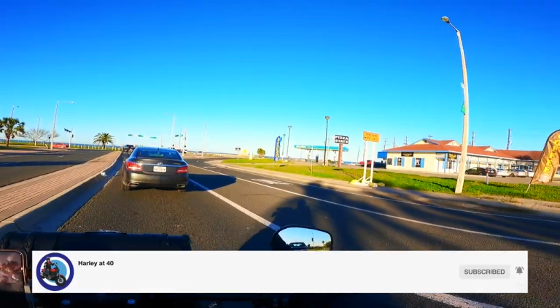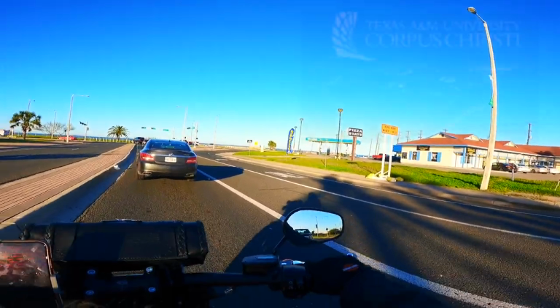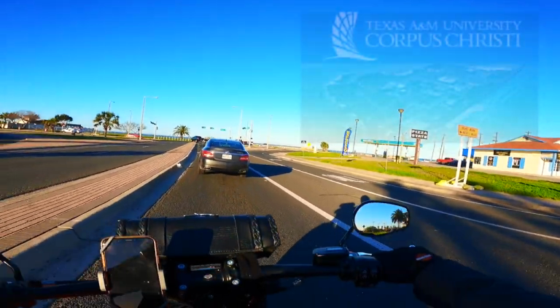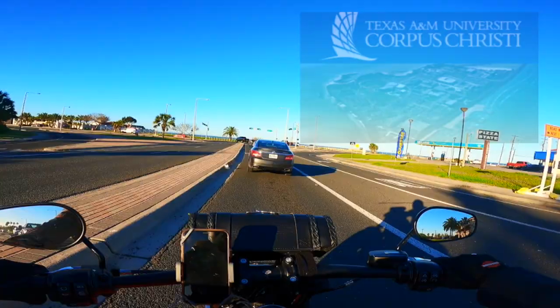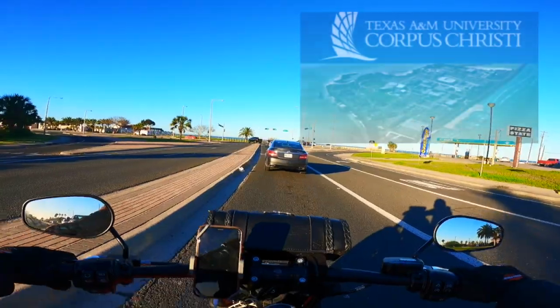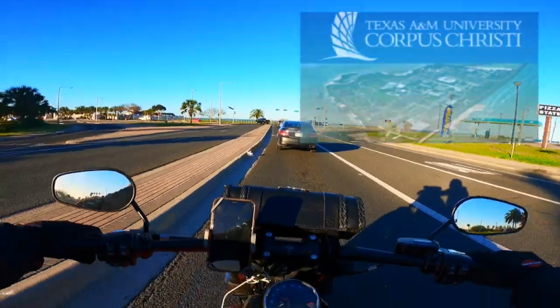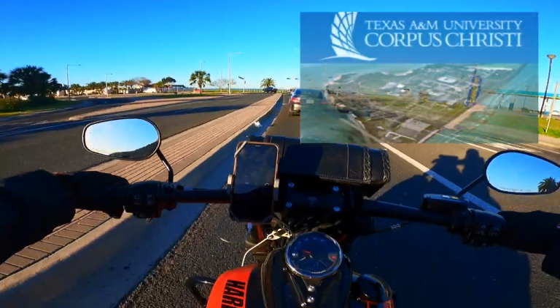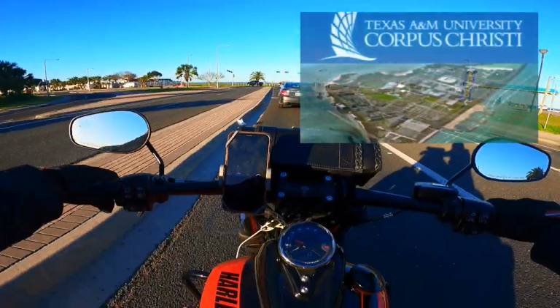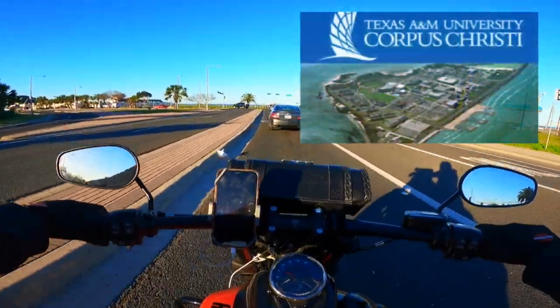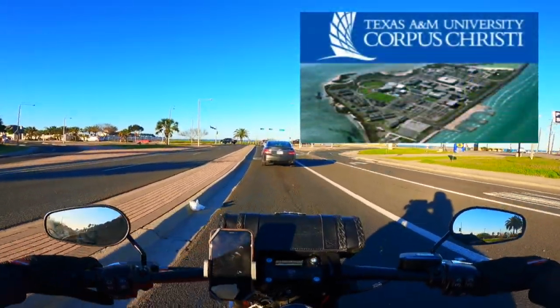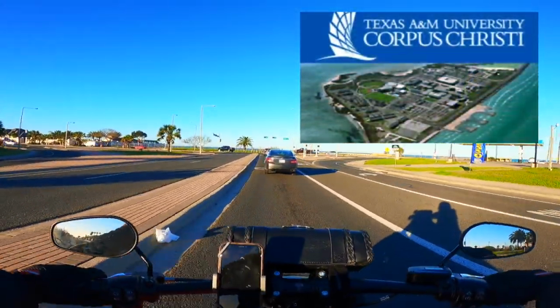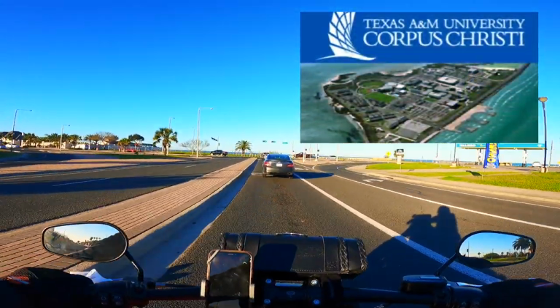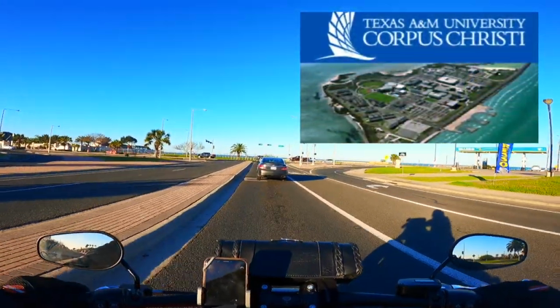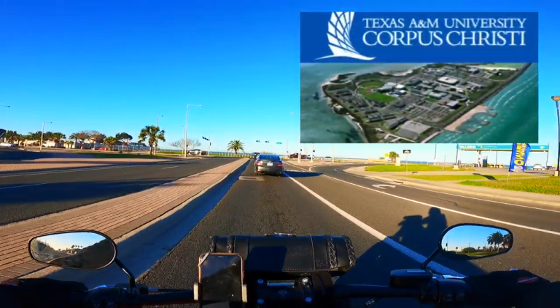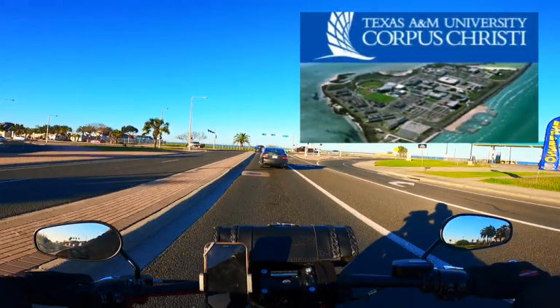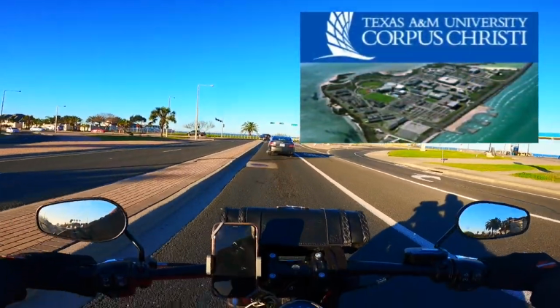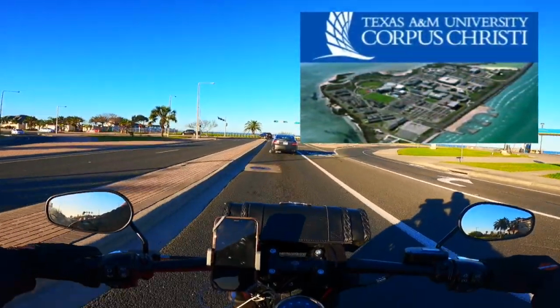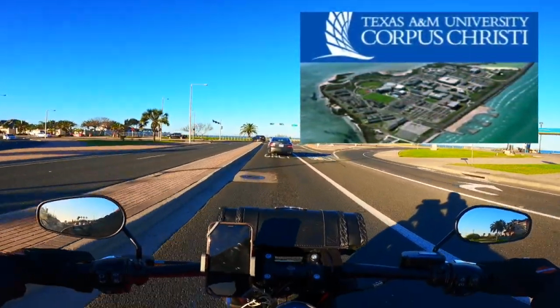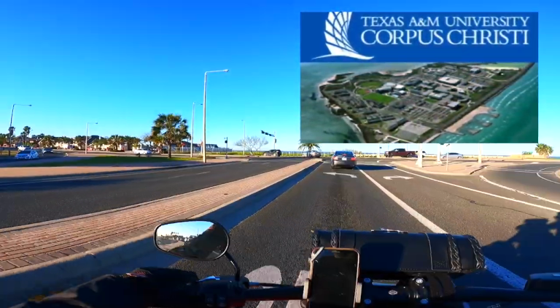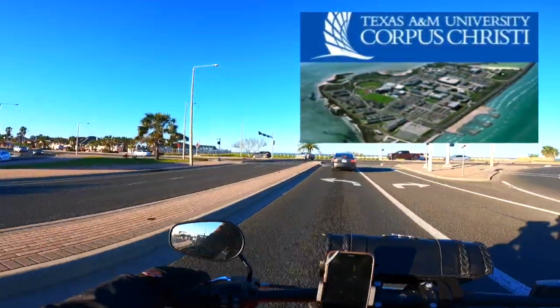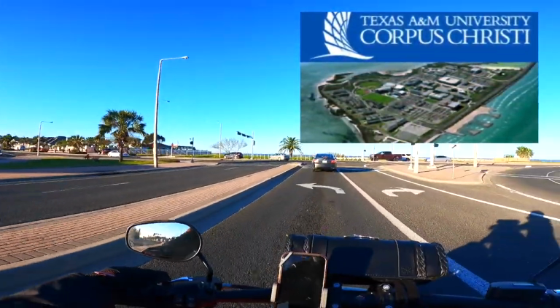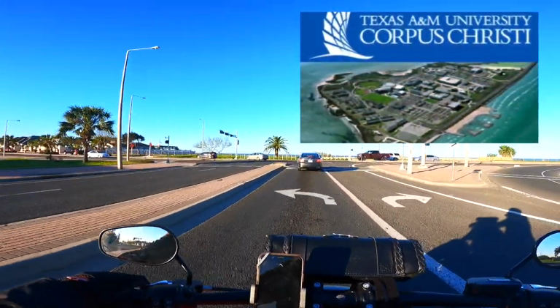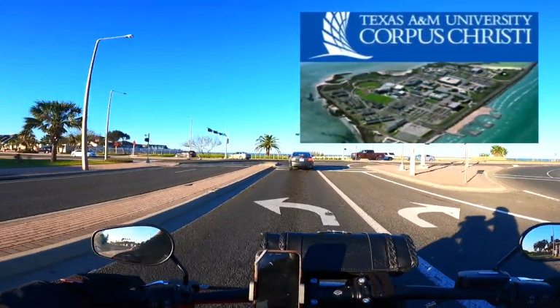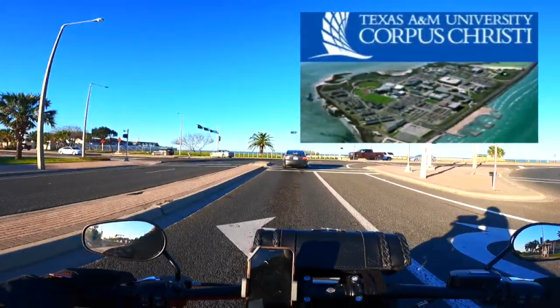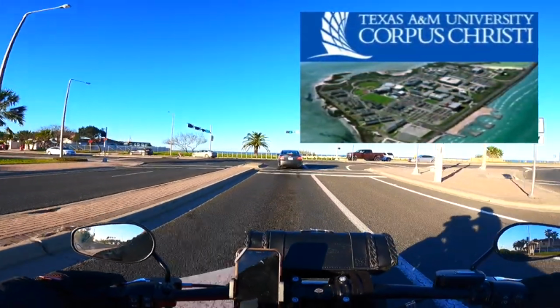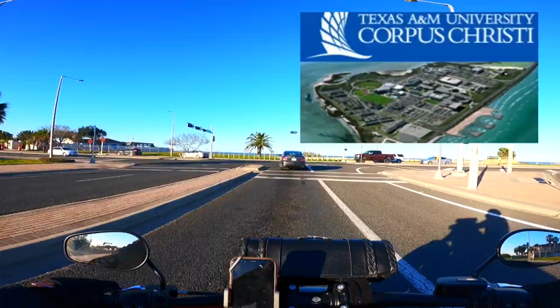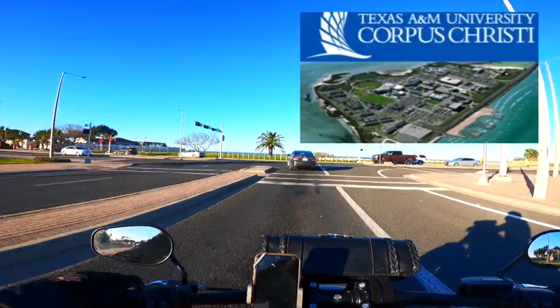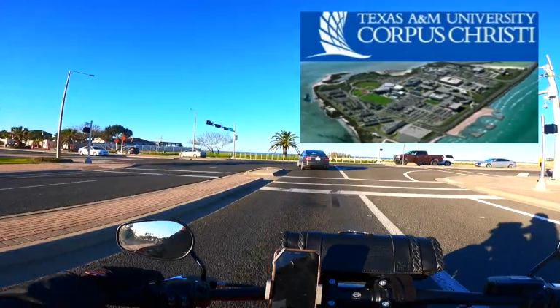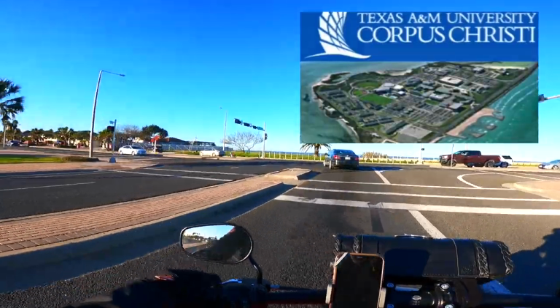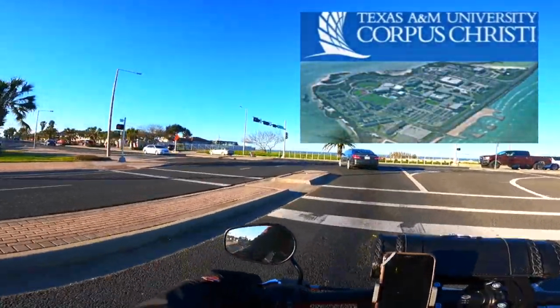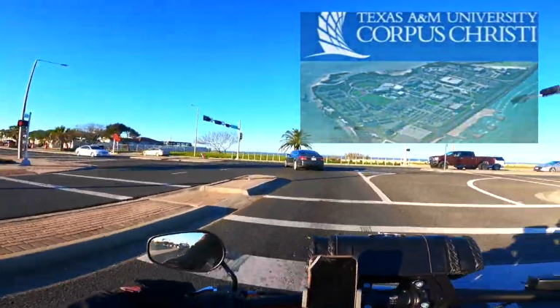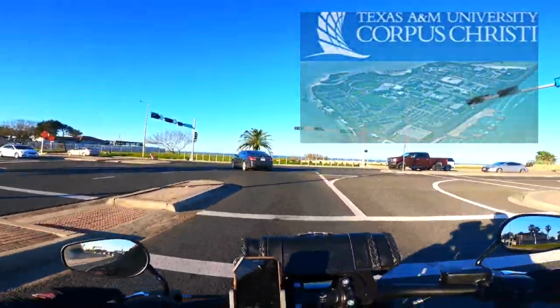To our right, there's a university — Texas A&M University, Corpus Christi. And Ocean Drive starts to our left.